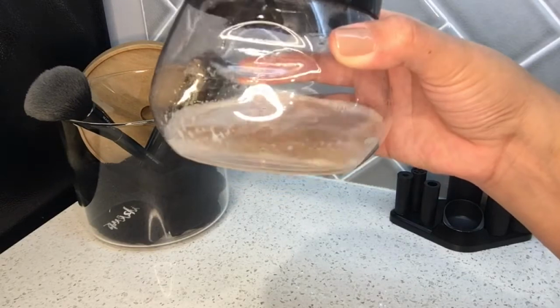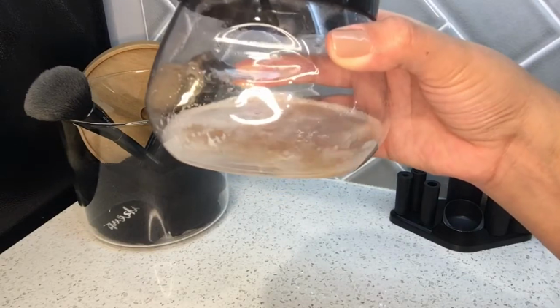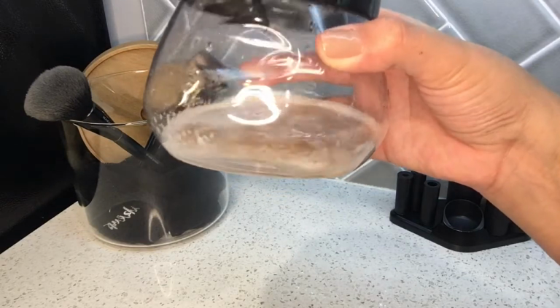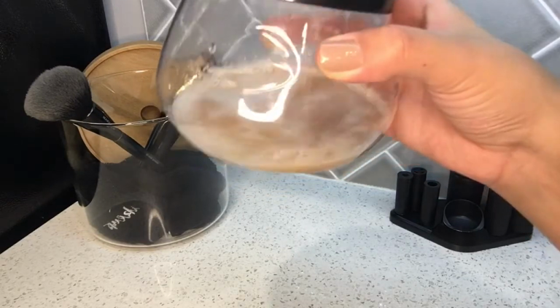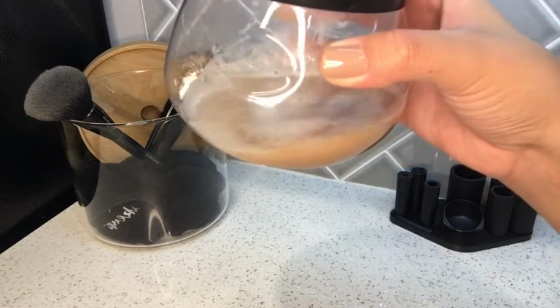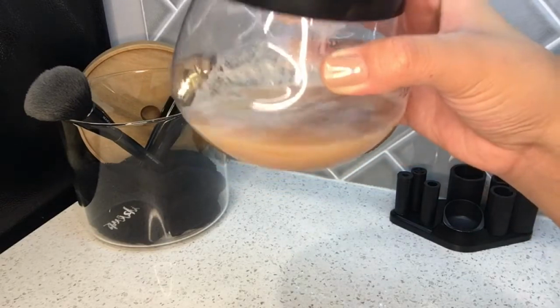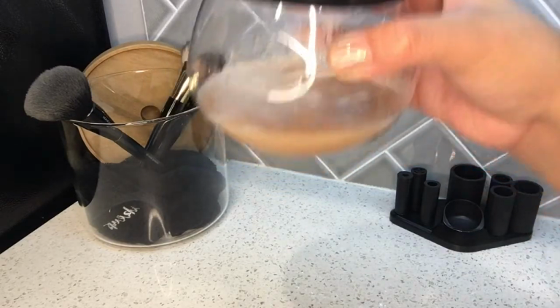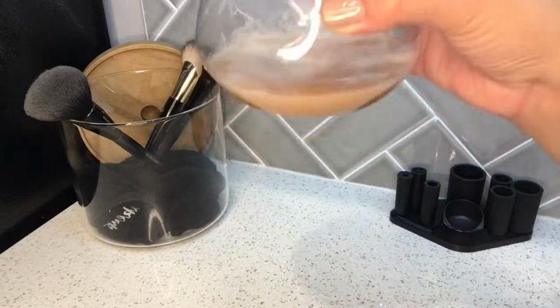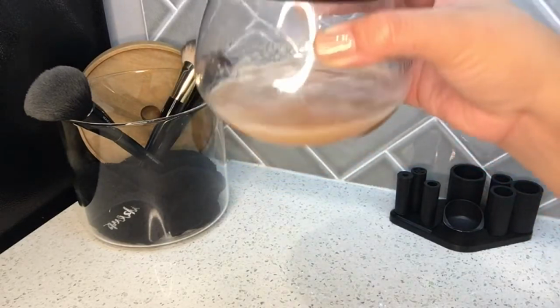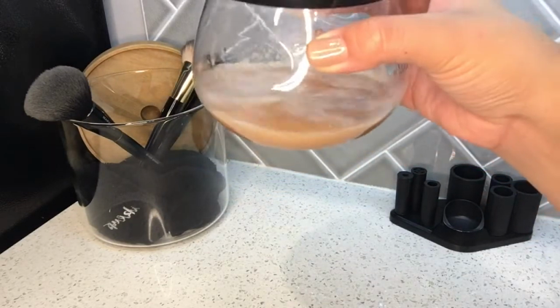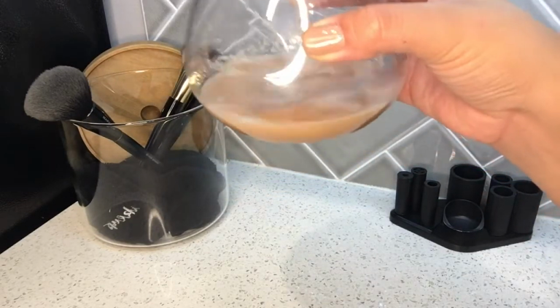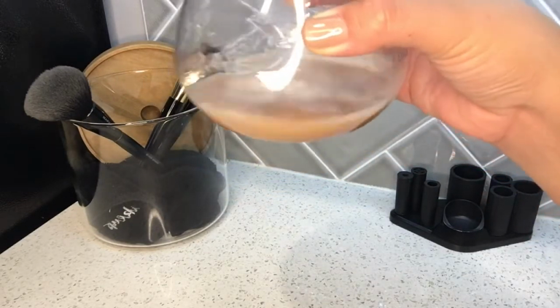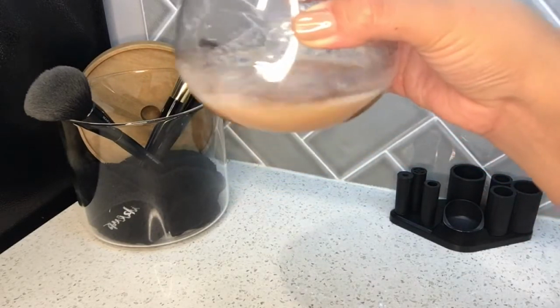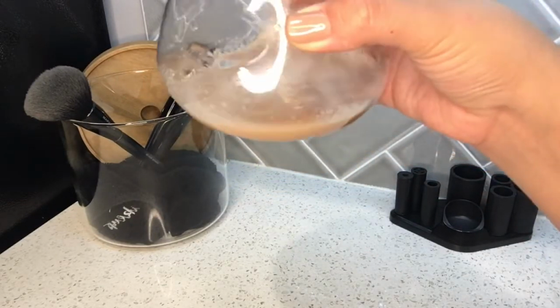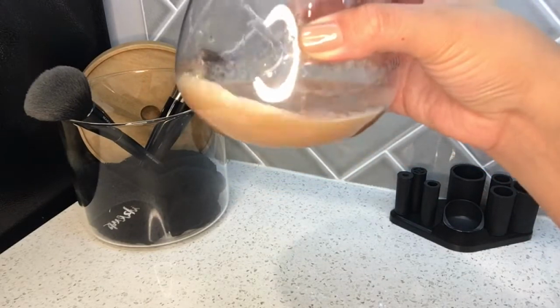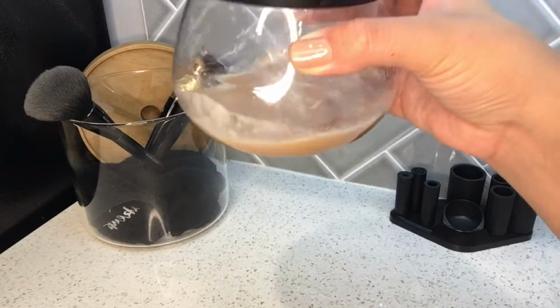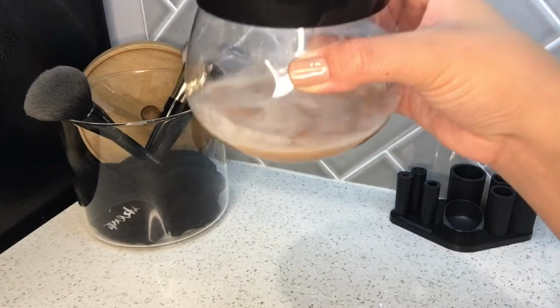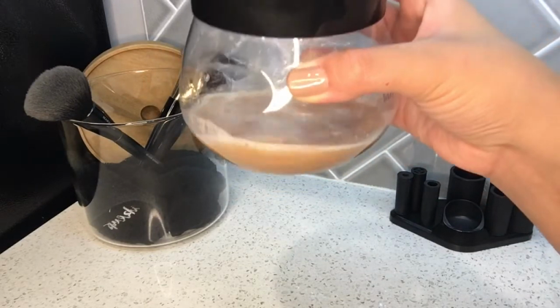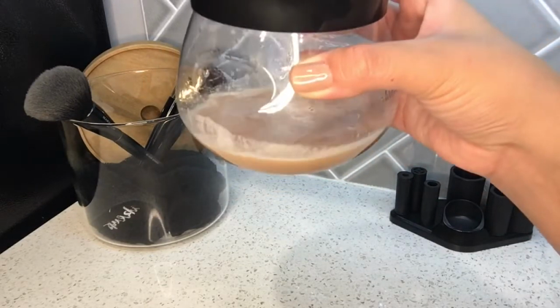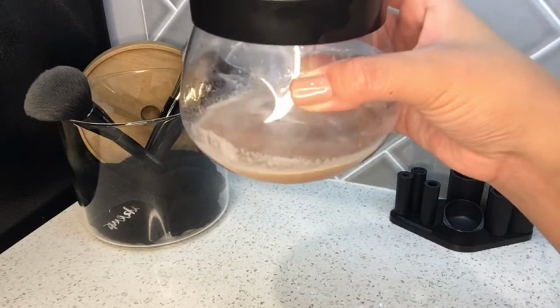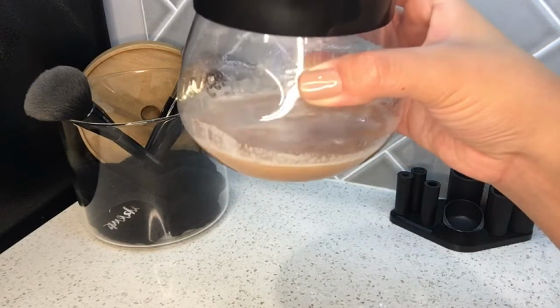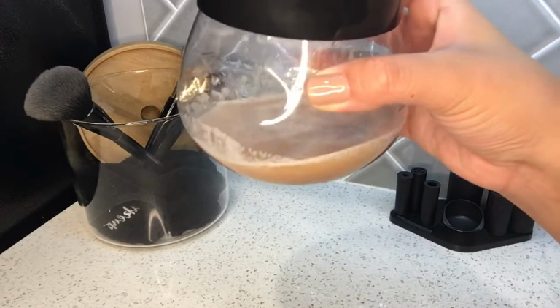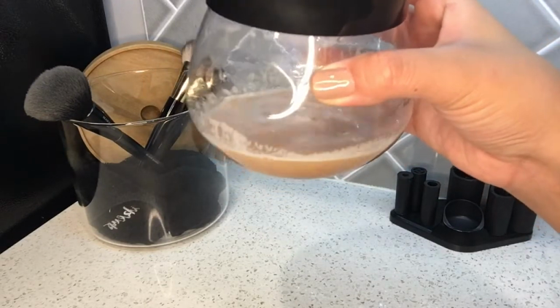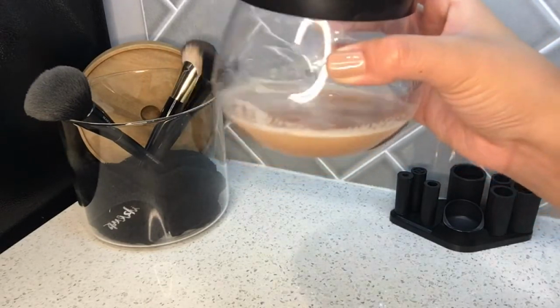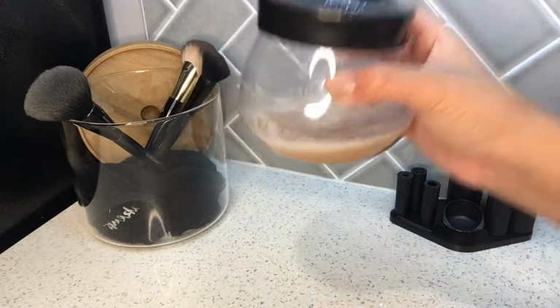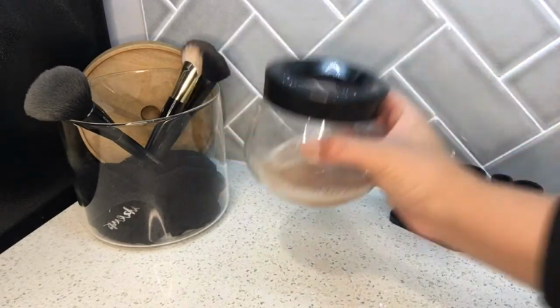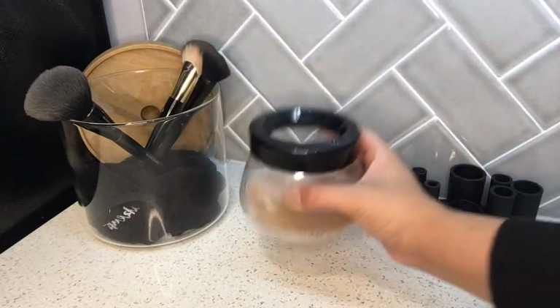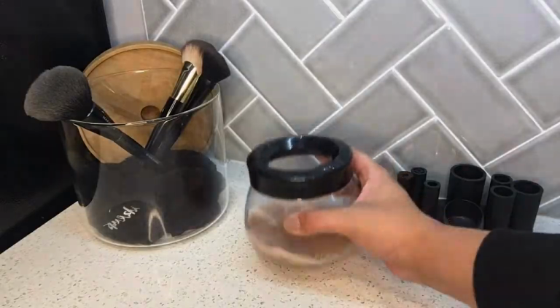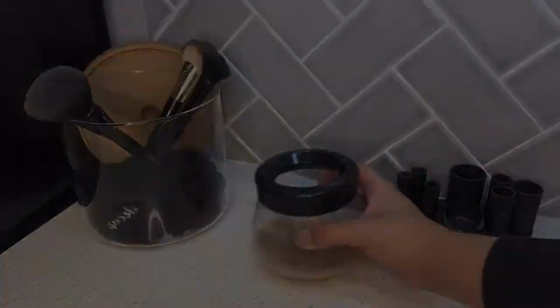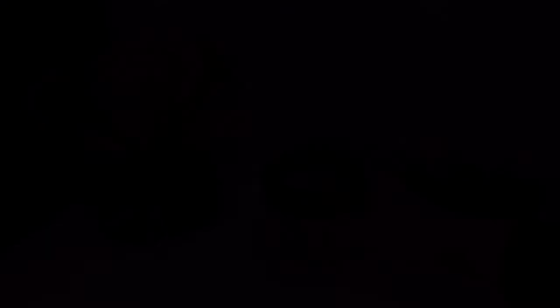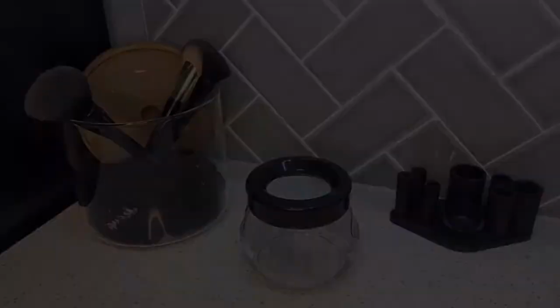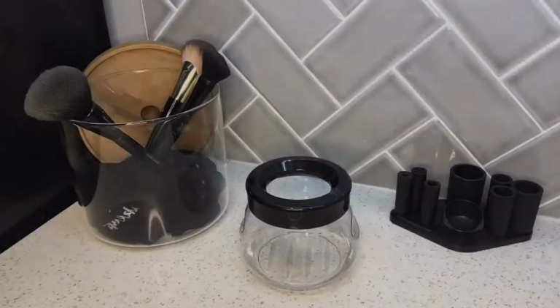So if you have not cleaned your makeup brushes, this is what's going on your face.